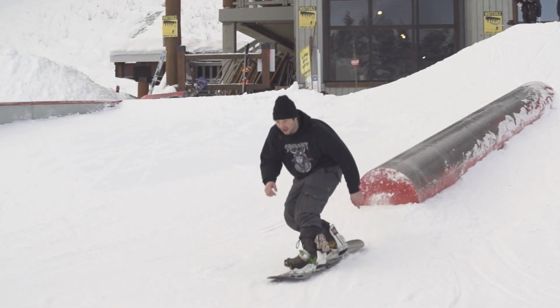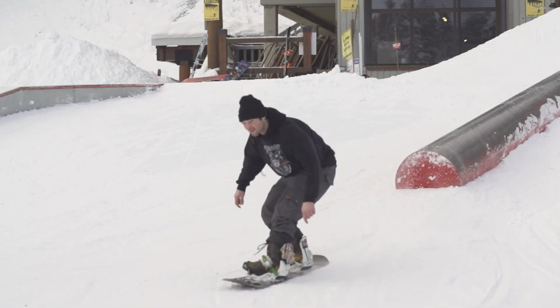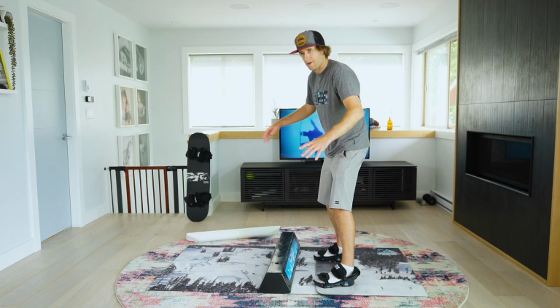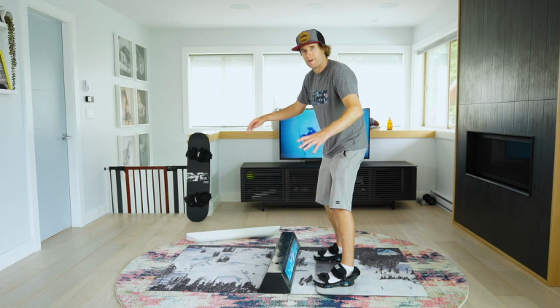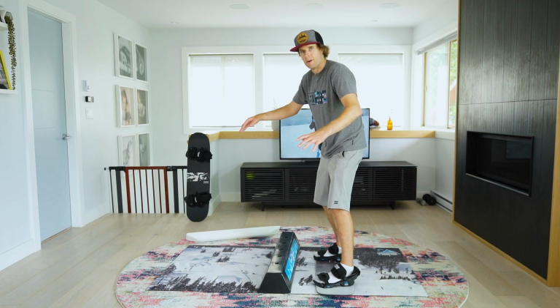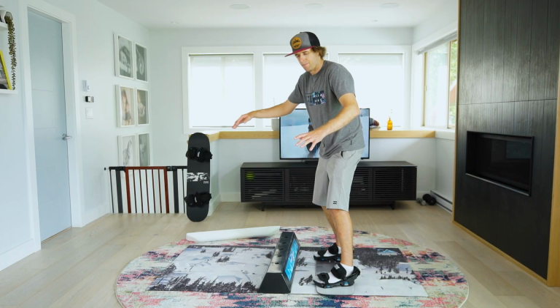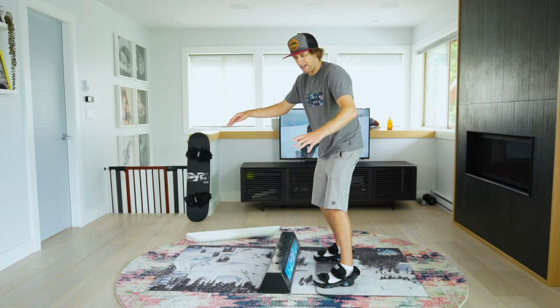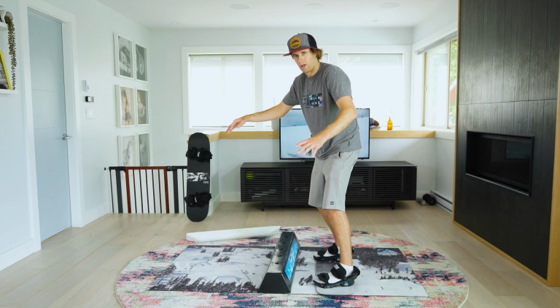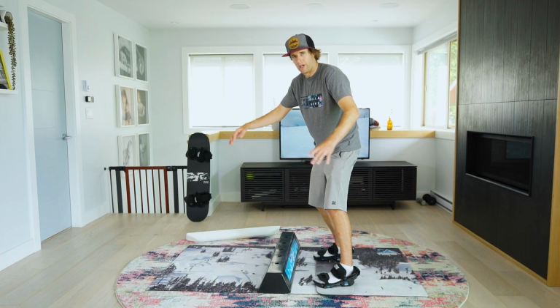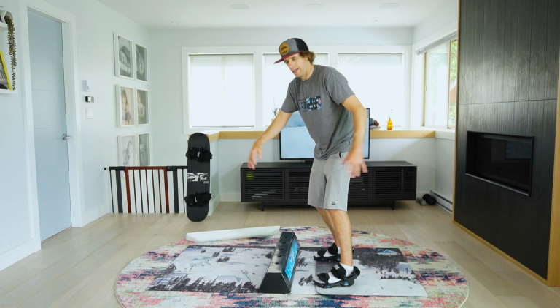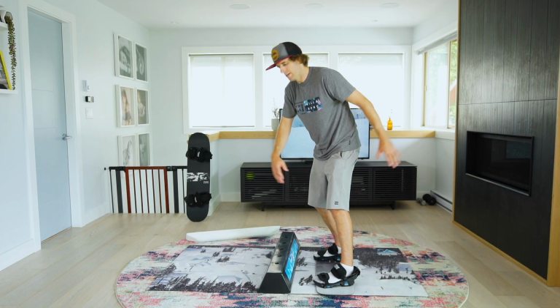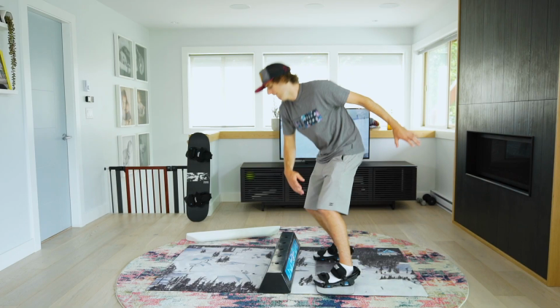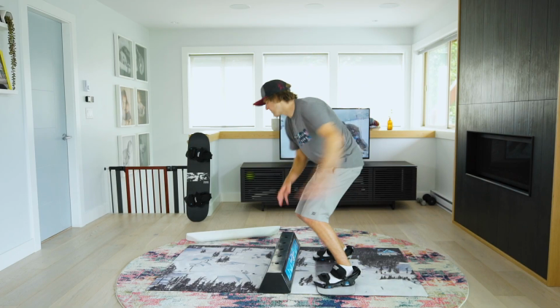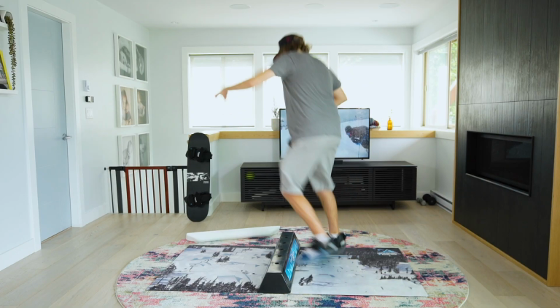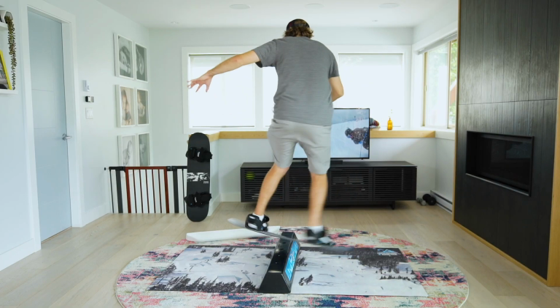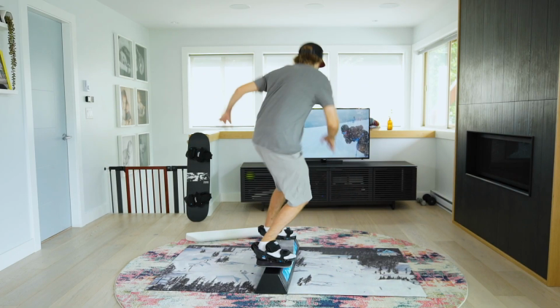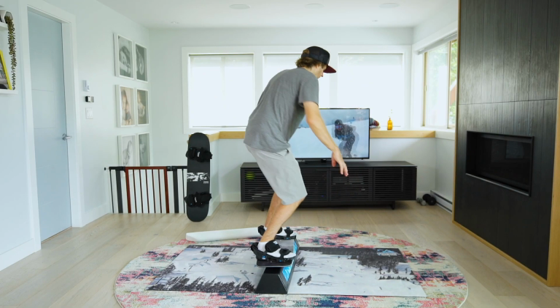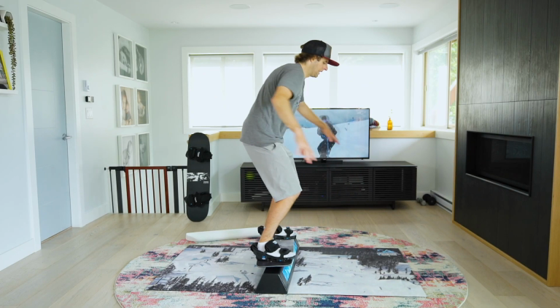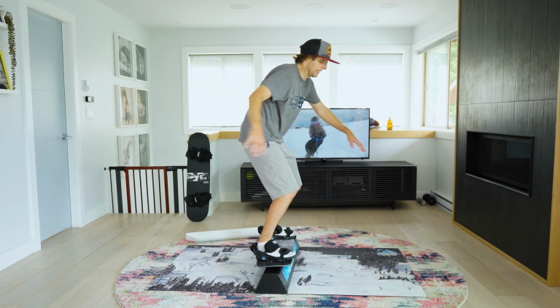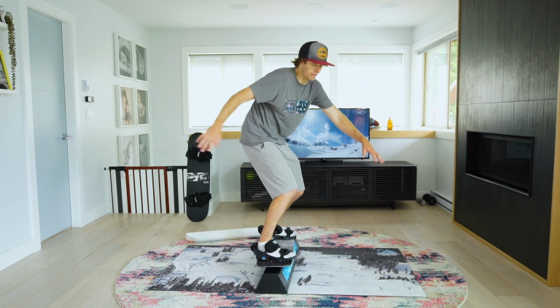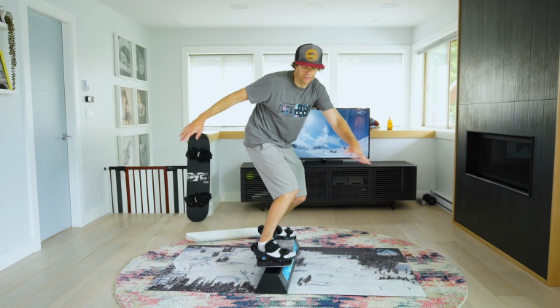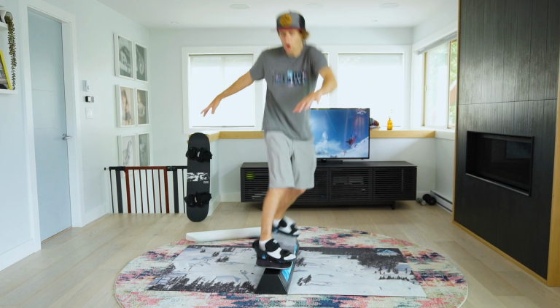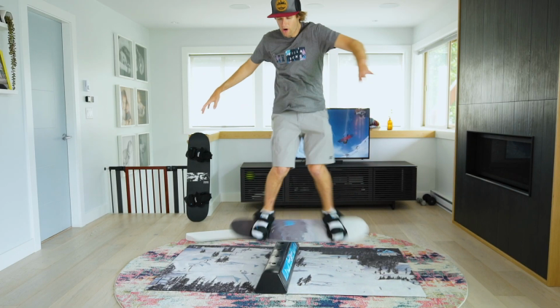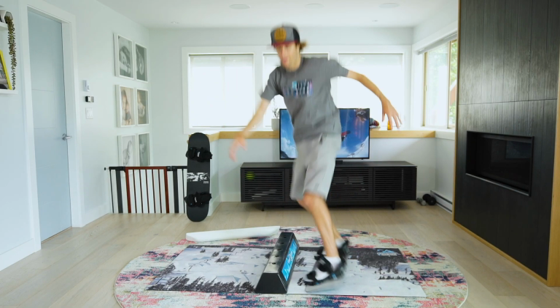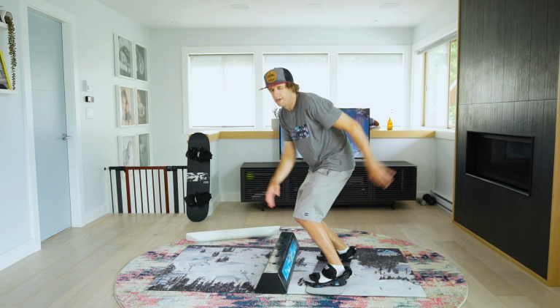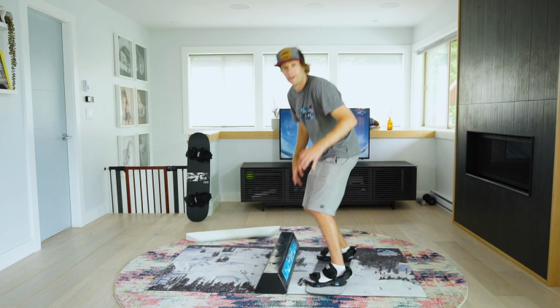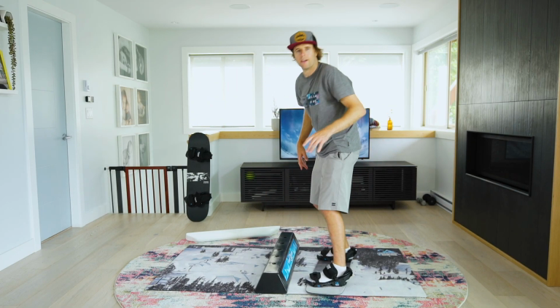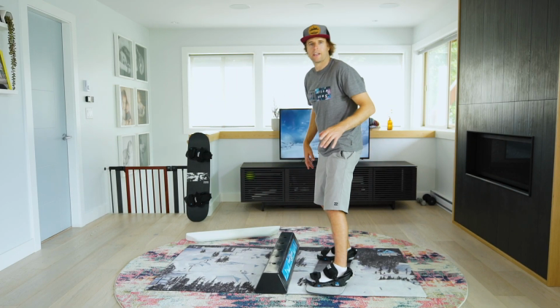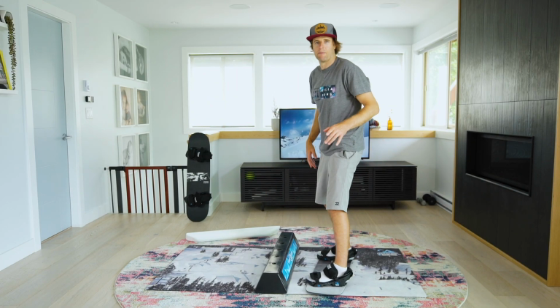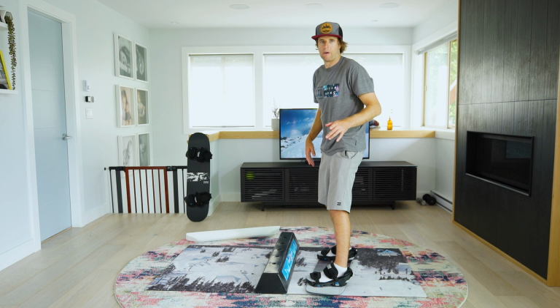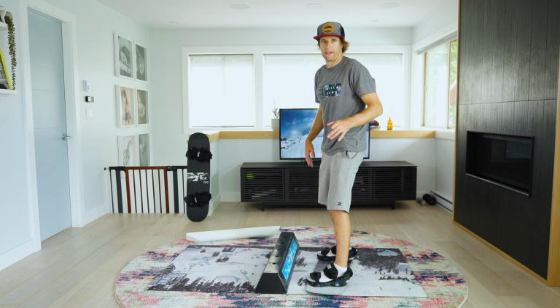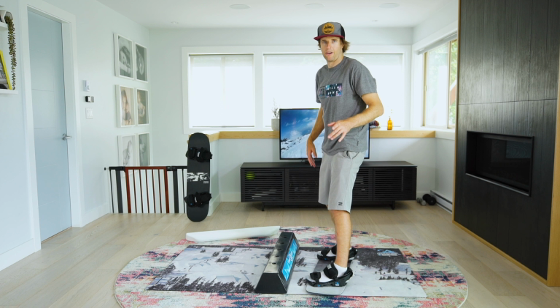Again, backside 180 in to a switch 50-50, letting it flow and coming back out.